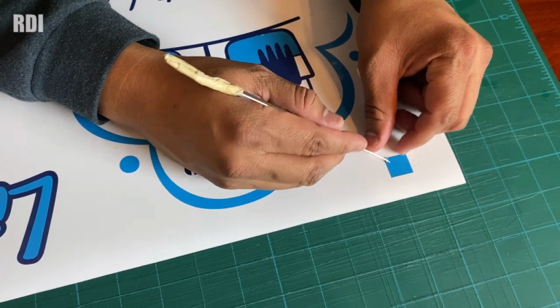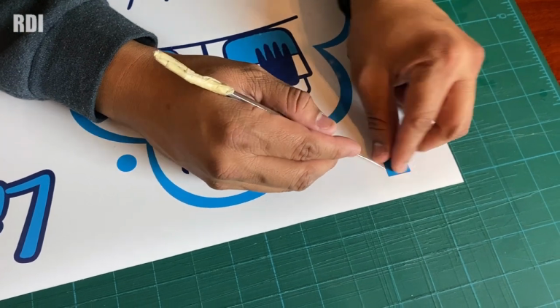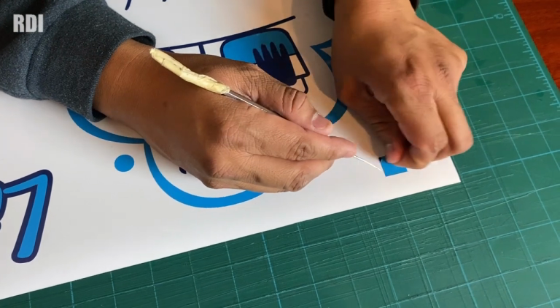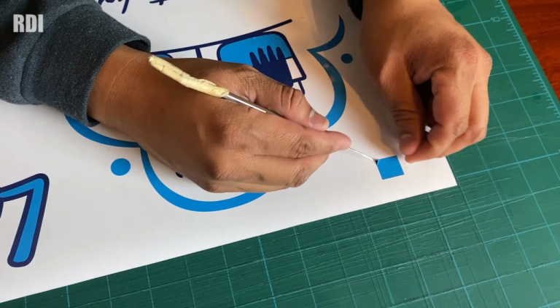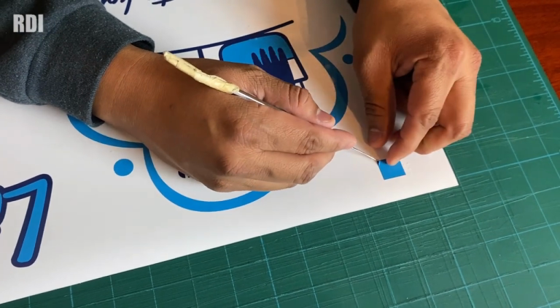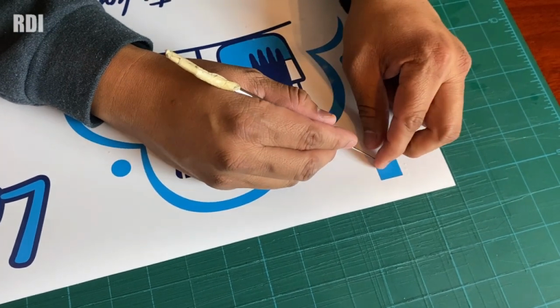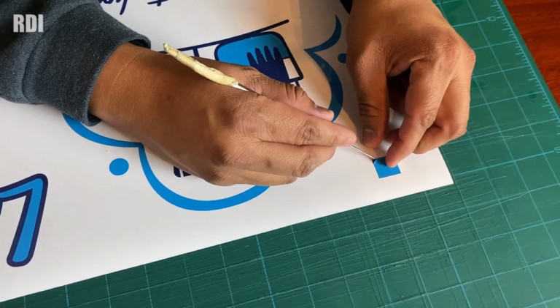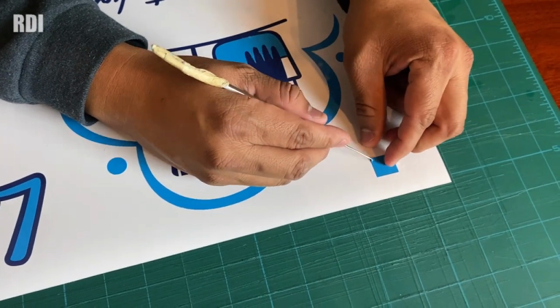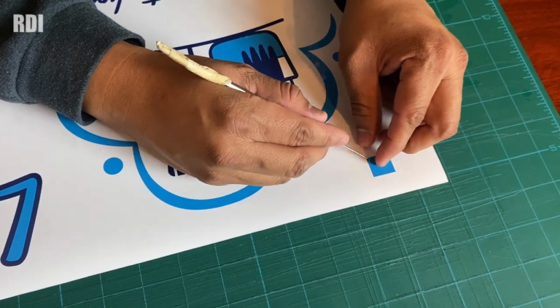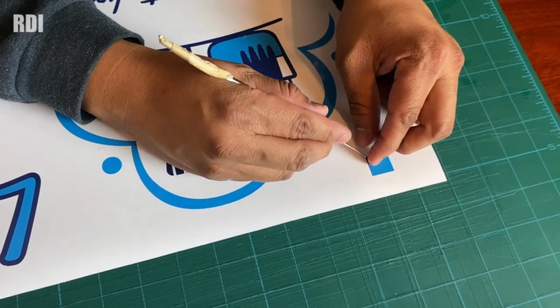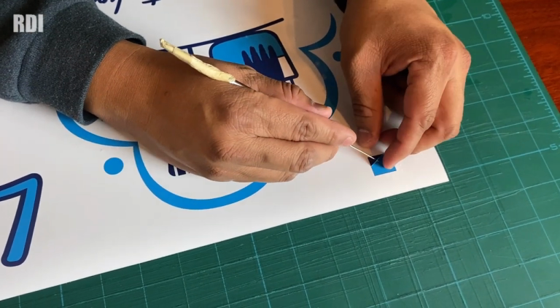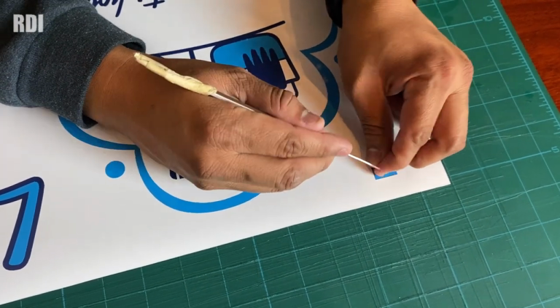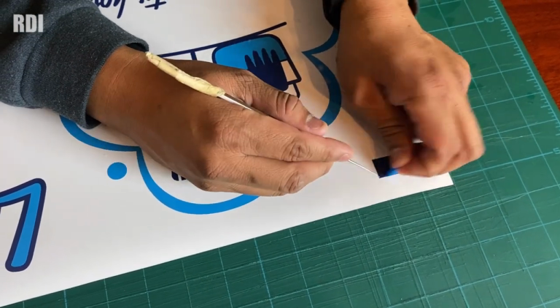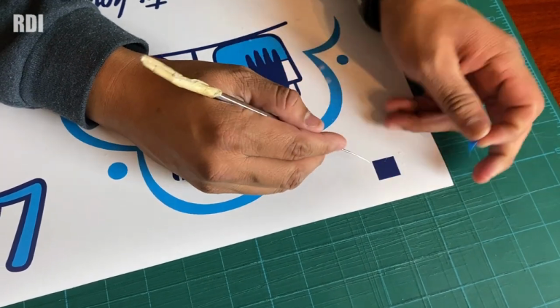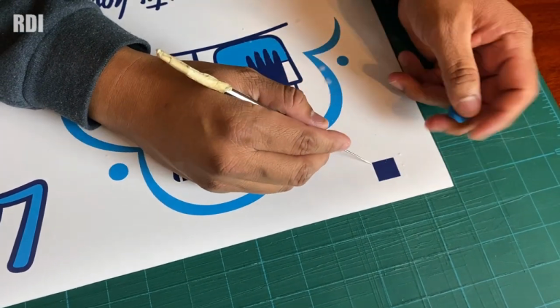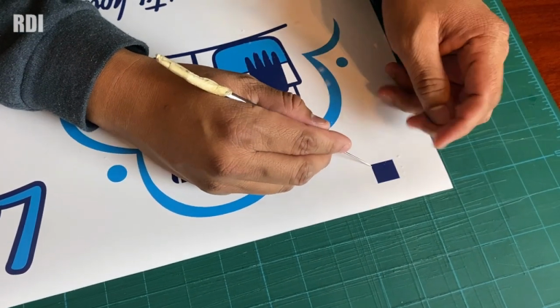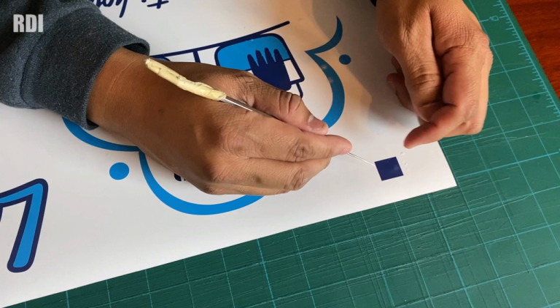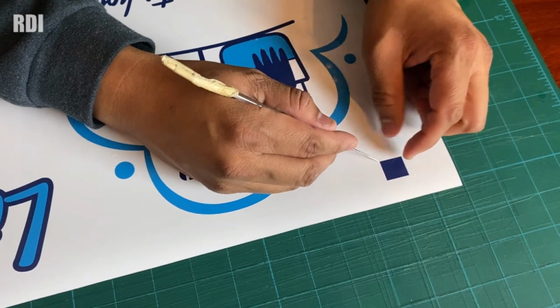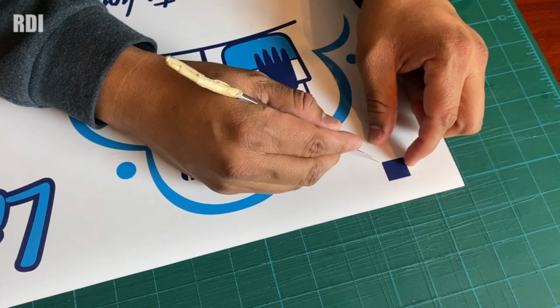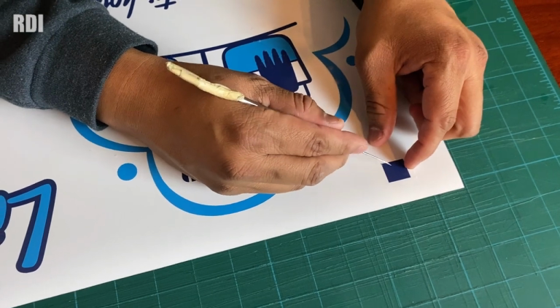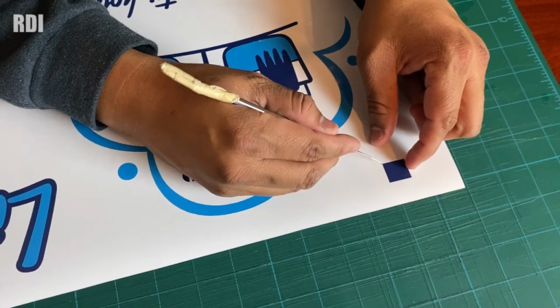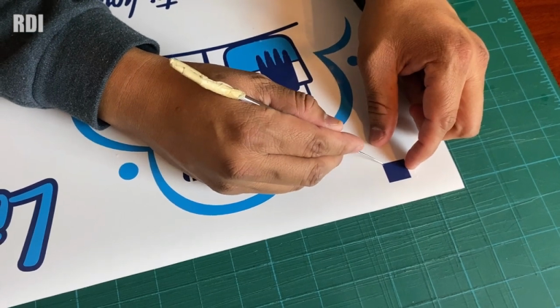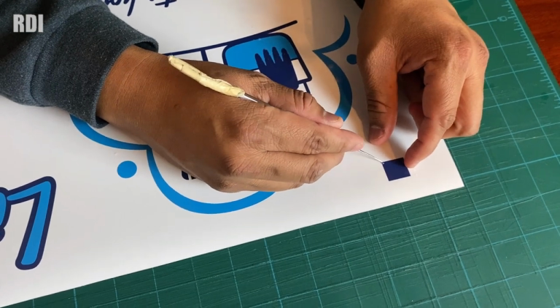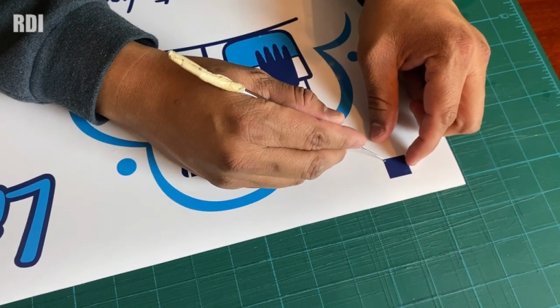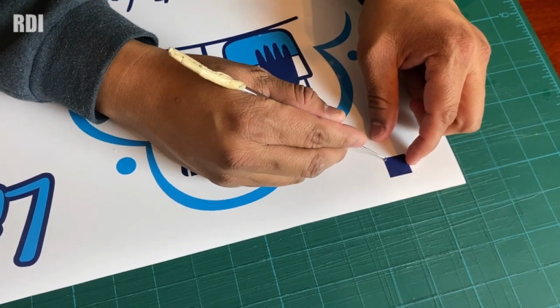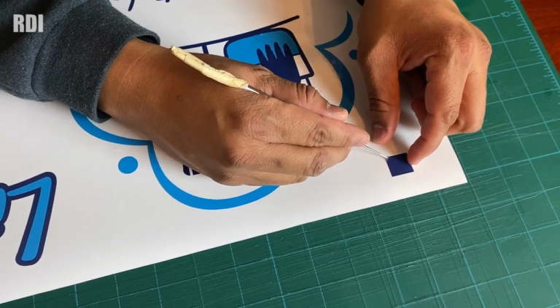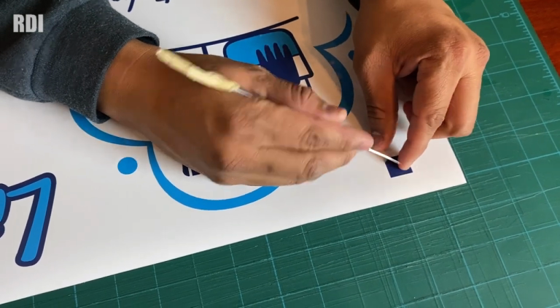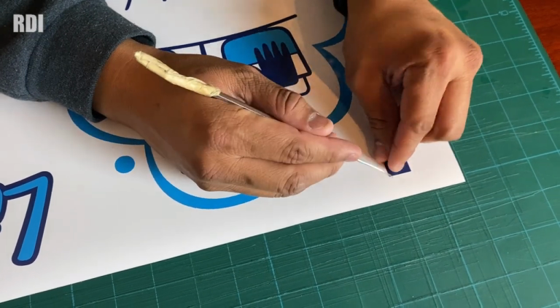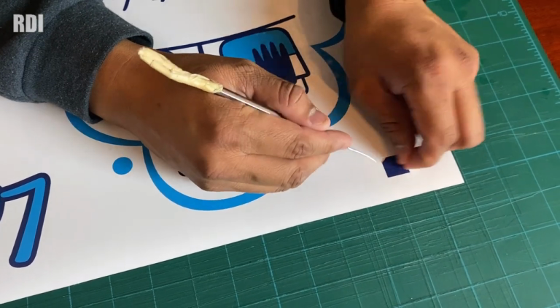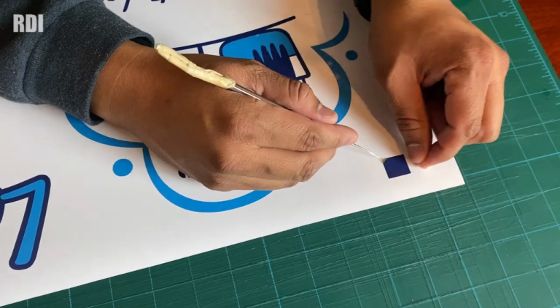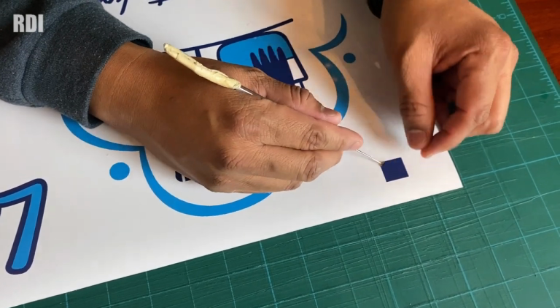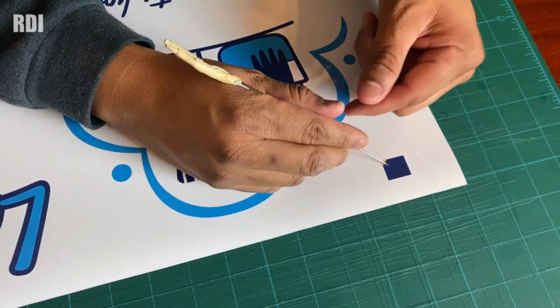Now the next step is to get rid of the registration marks. There's no need to scratch the surface — just lift one side. The first one came off. I need to get rid of the second one too — I wasn't even touching the surface and there isn't a single scratch. We recommend removing the registration marks as soon as you're done with the magnet, because the longer they stay on, the harder they'll be to take off.